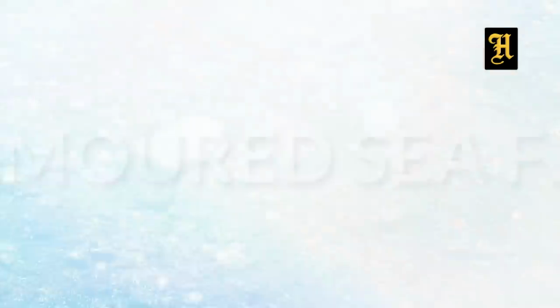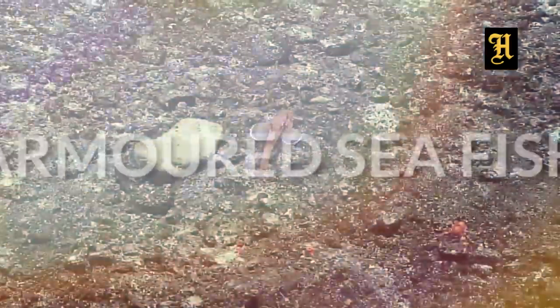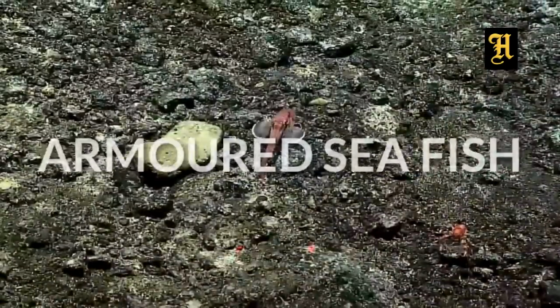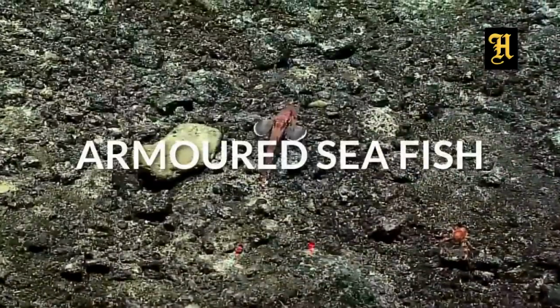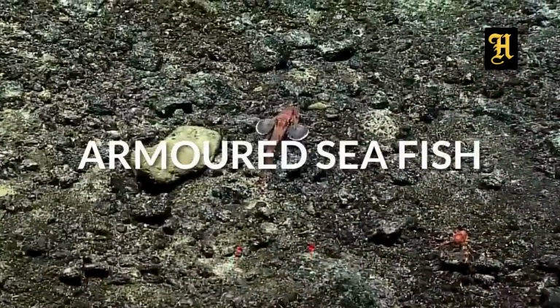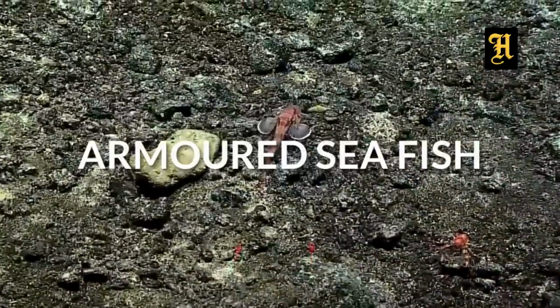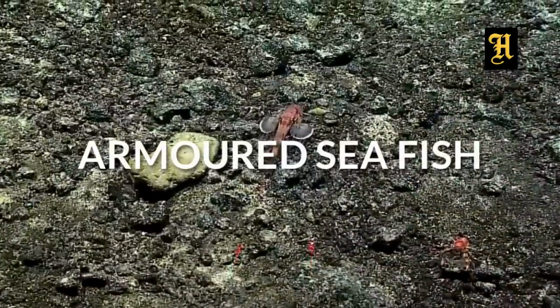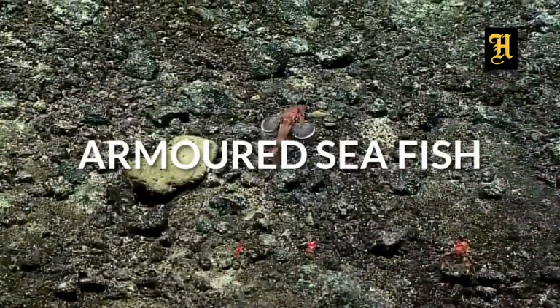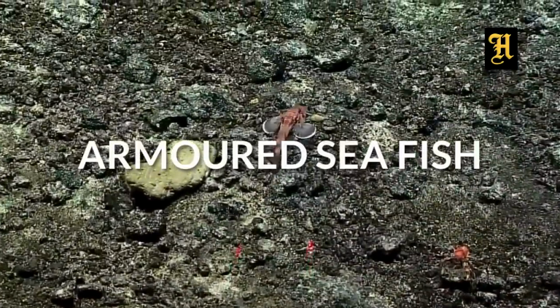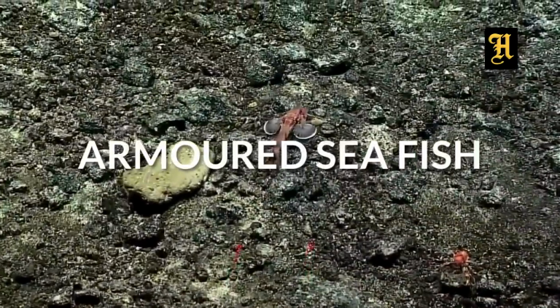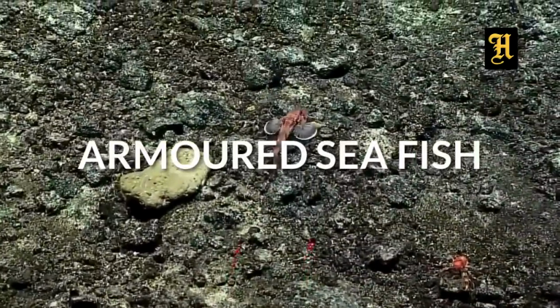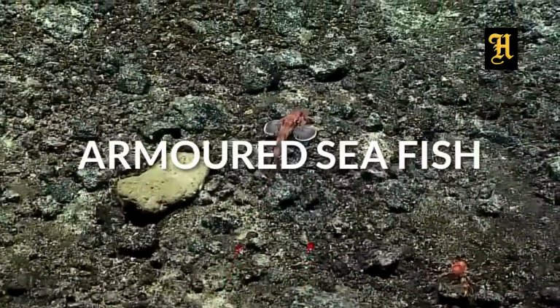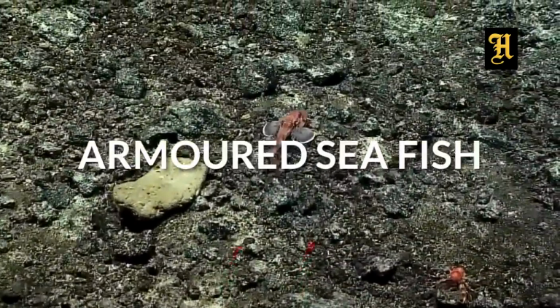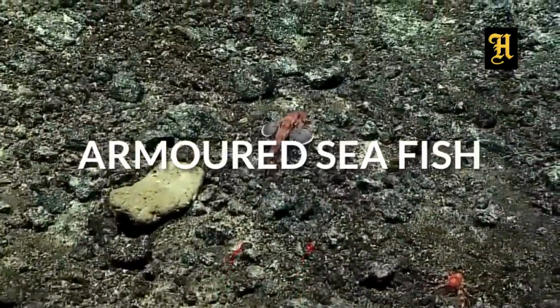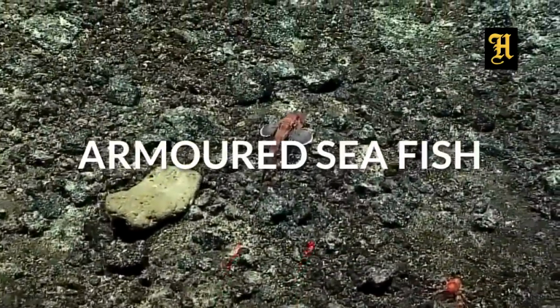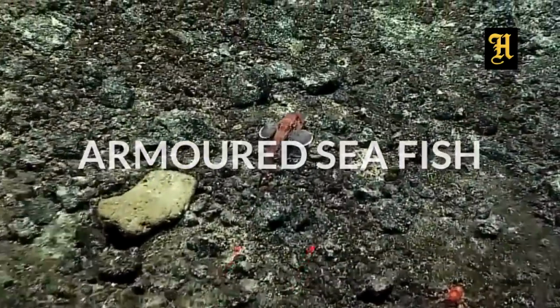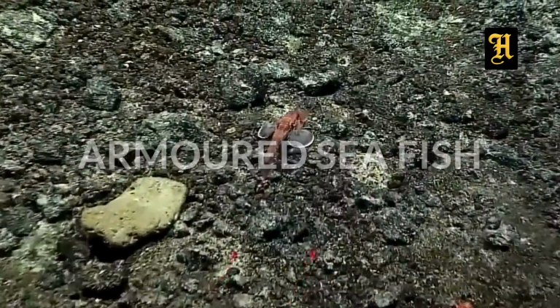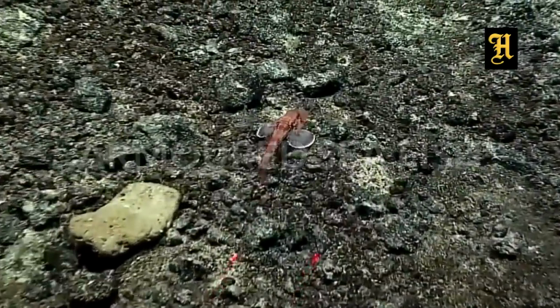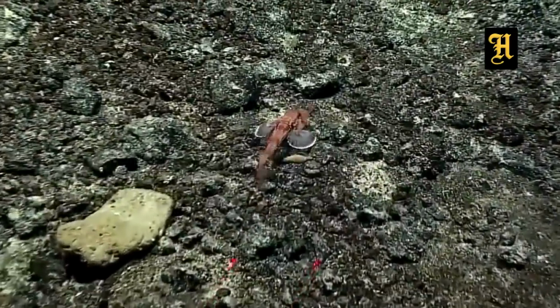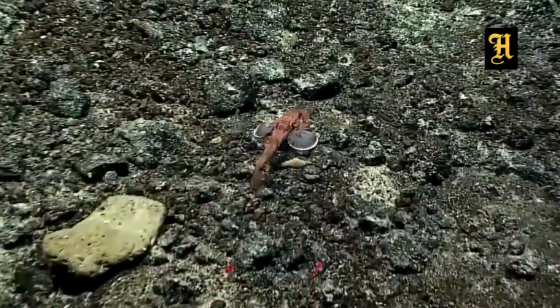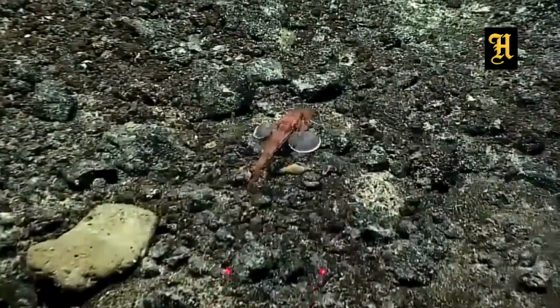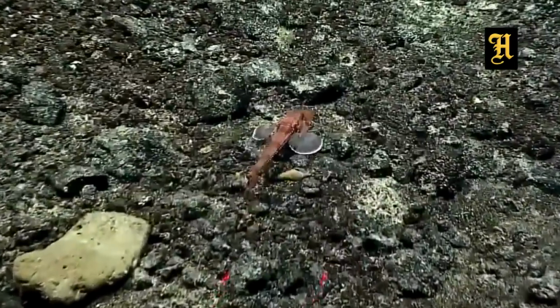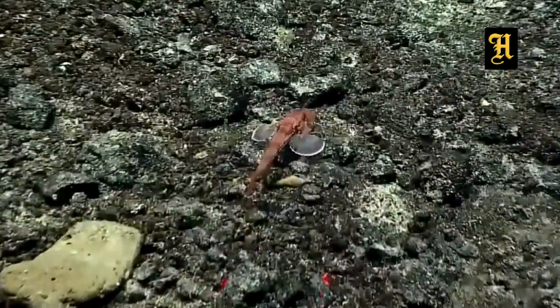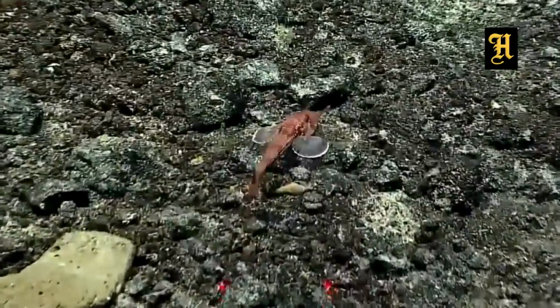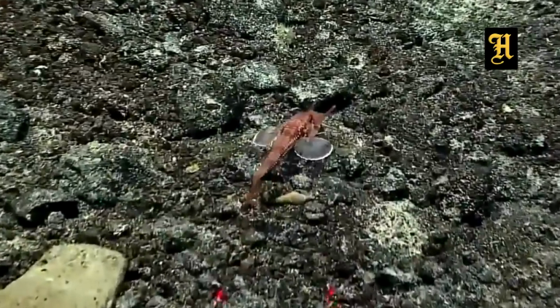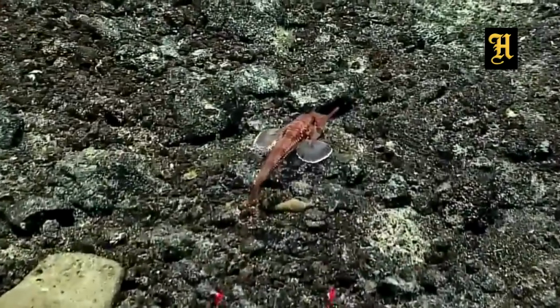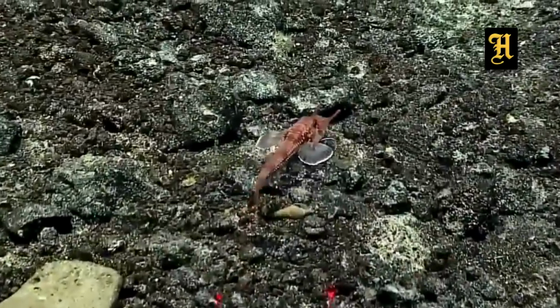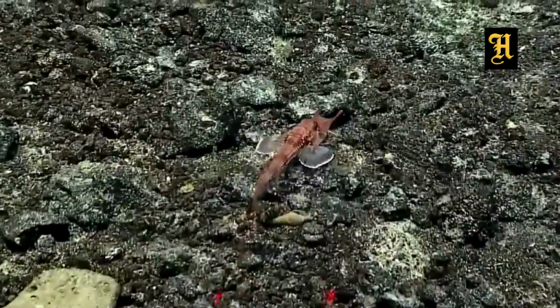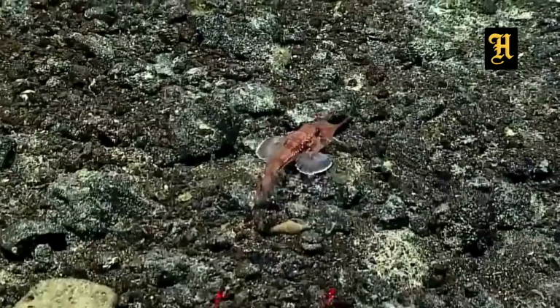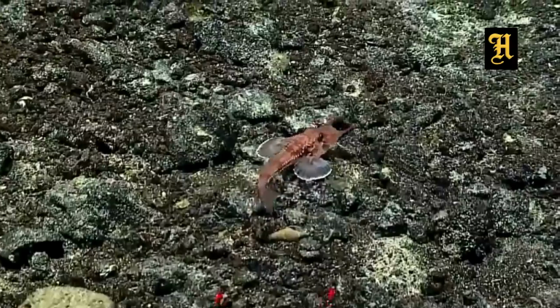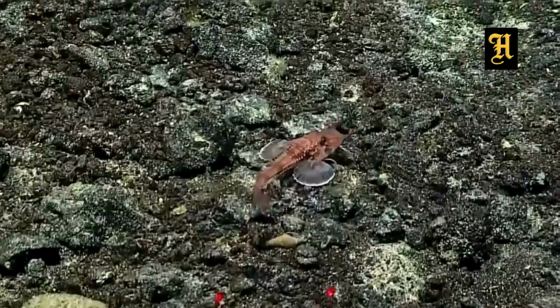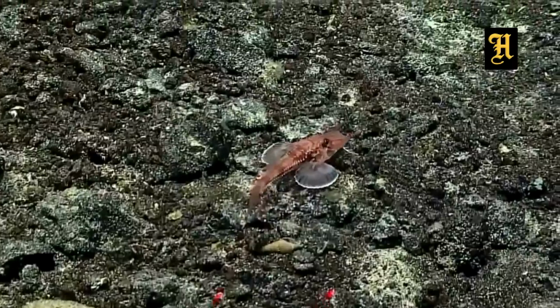Armored Sea Fish. The animals are very interesting.